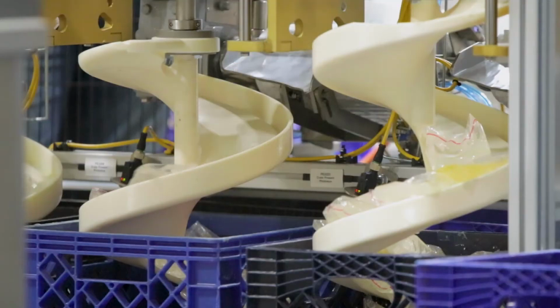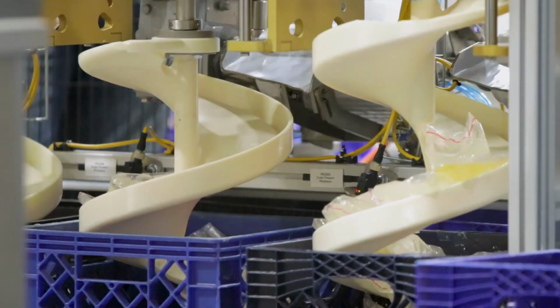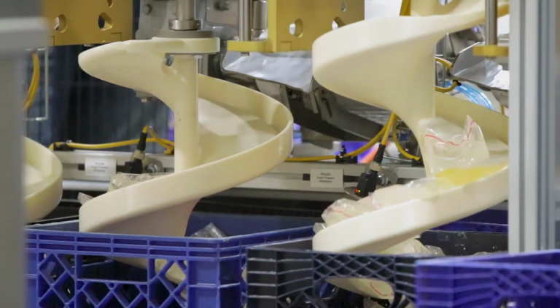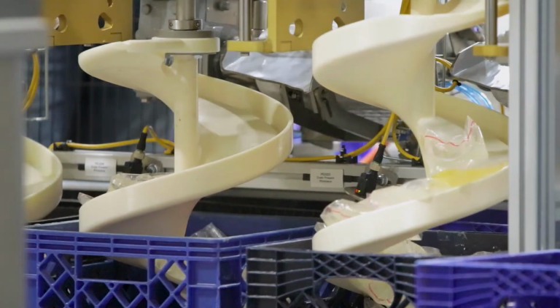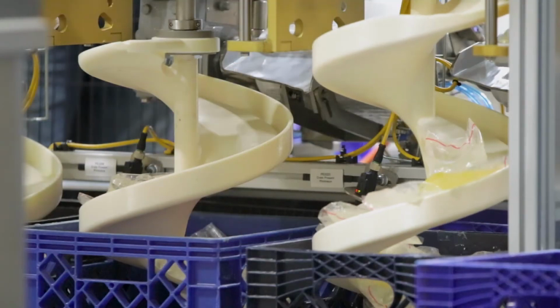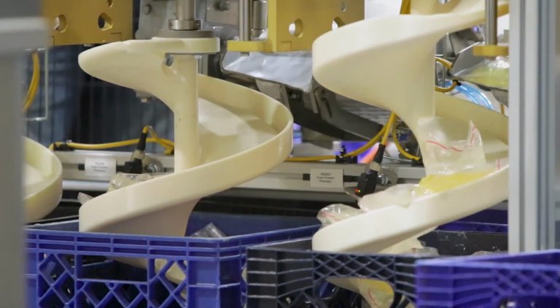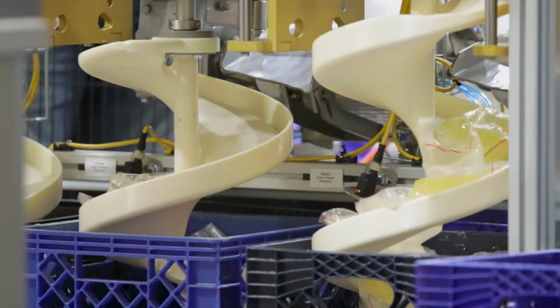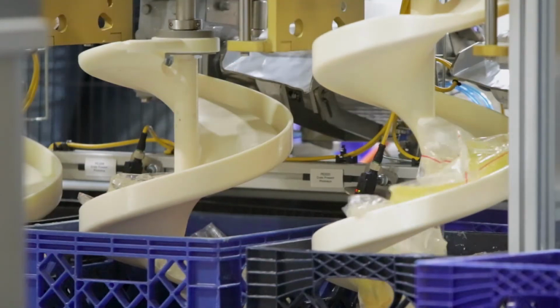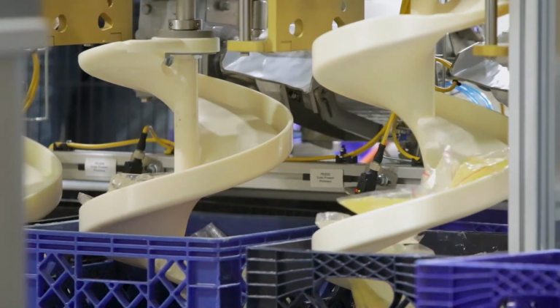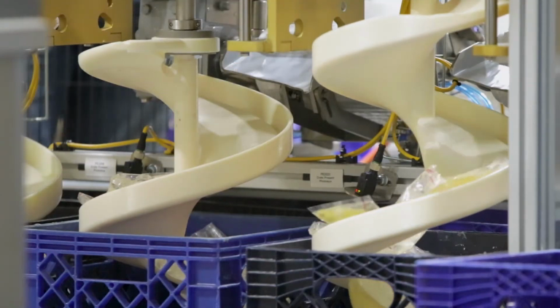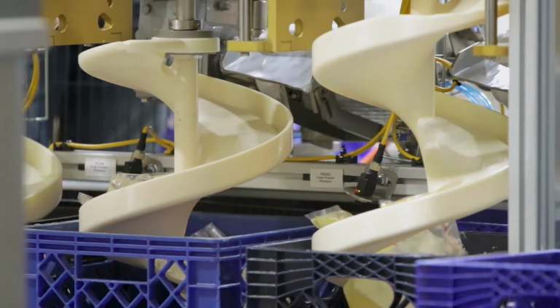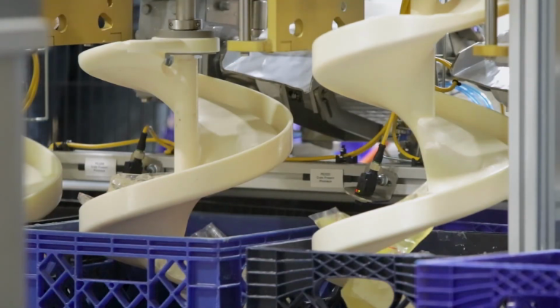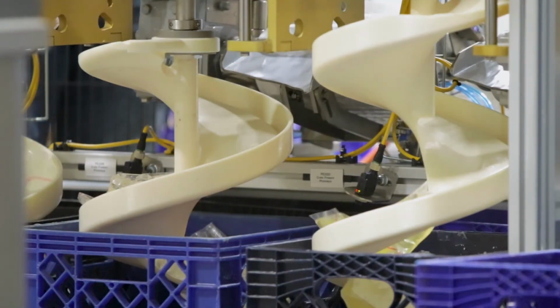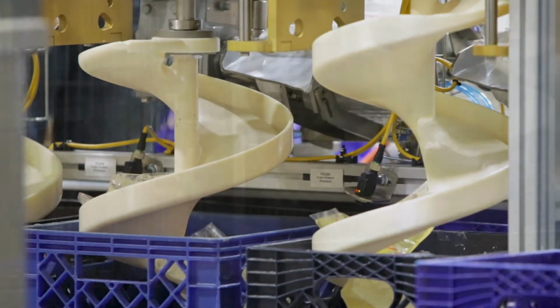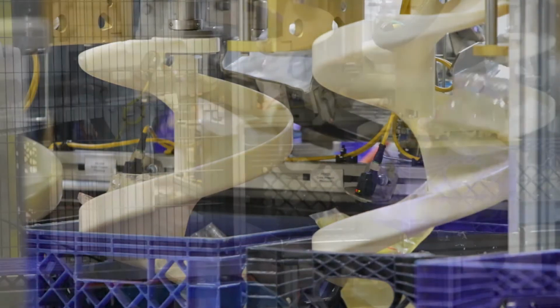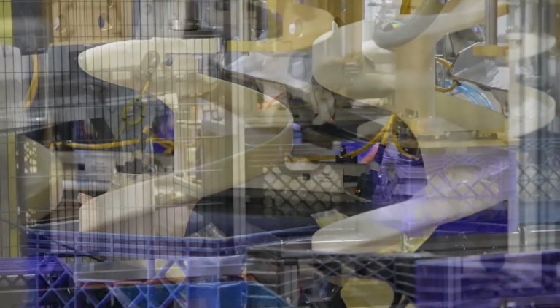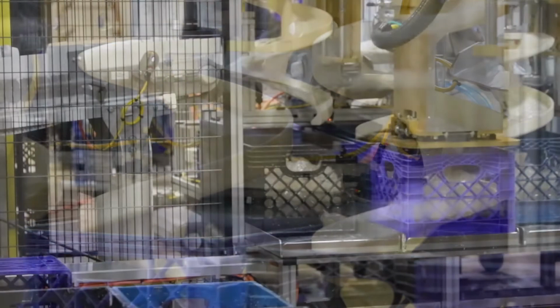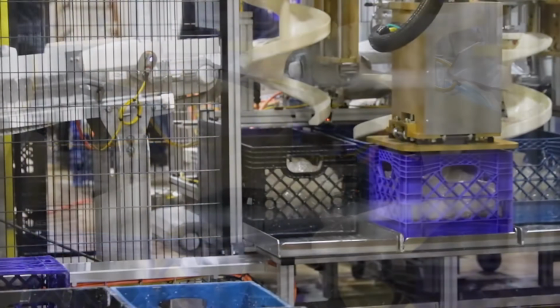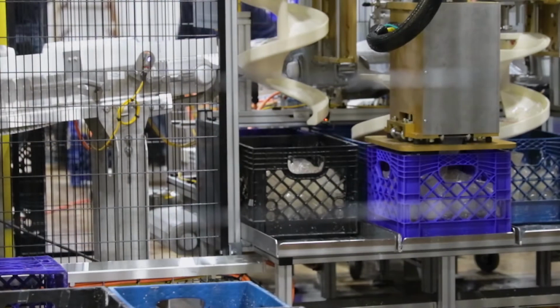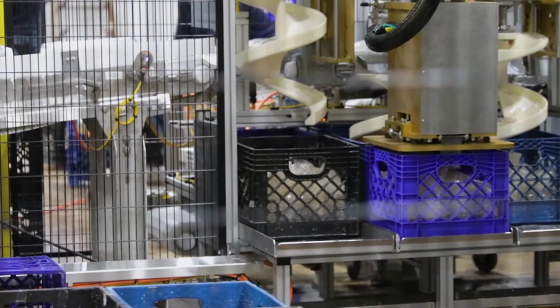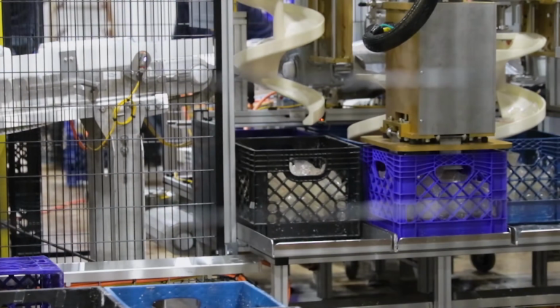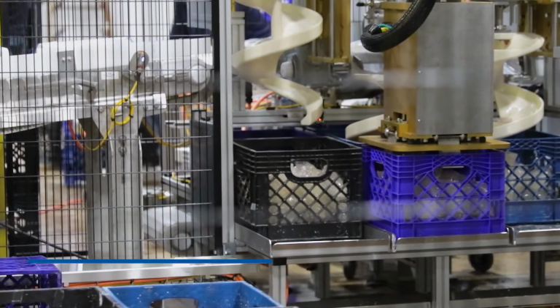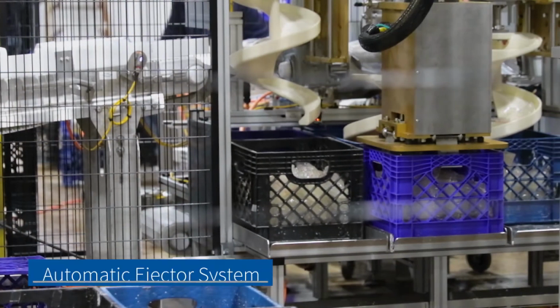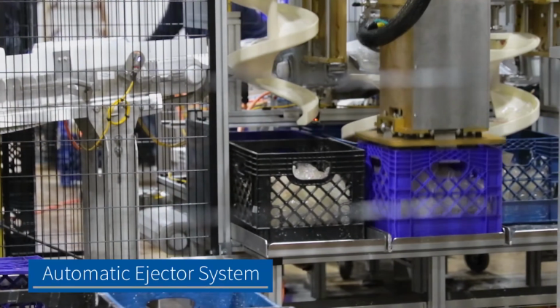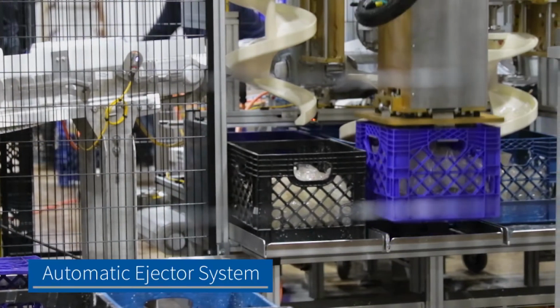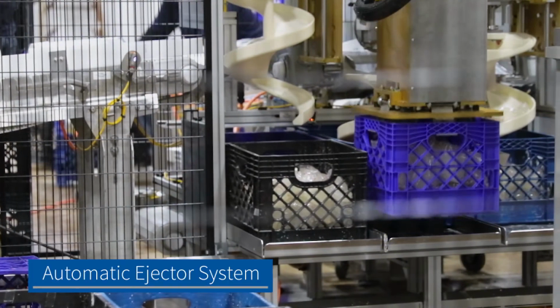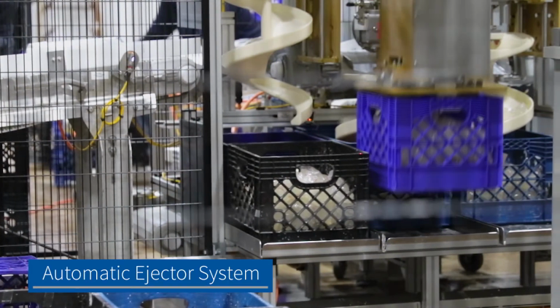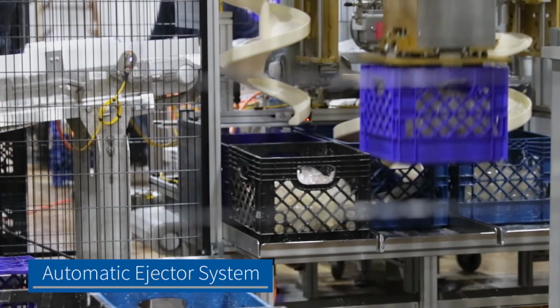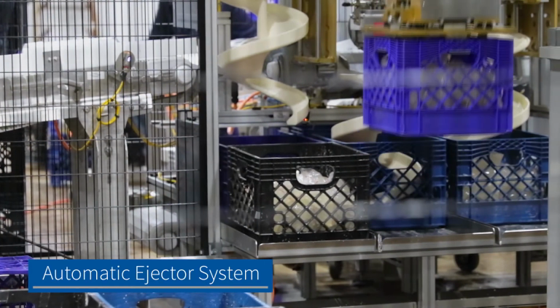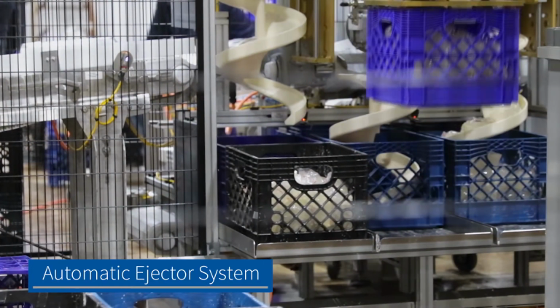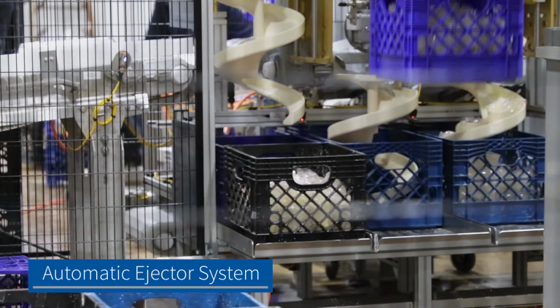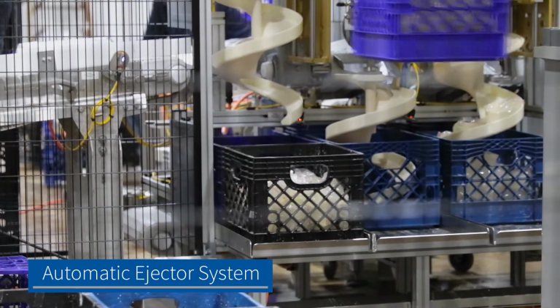Once filled, an automatic ejector system would dispense the baskets forward, preparing them for palletization.